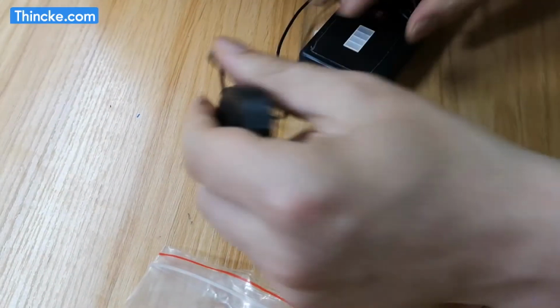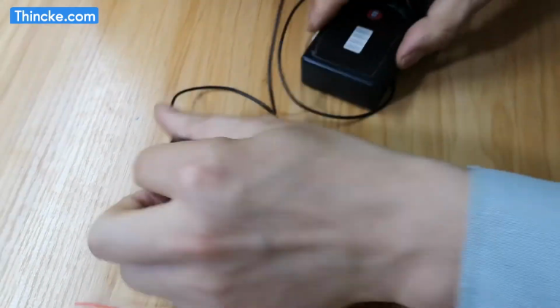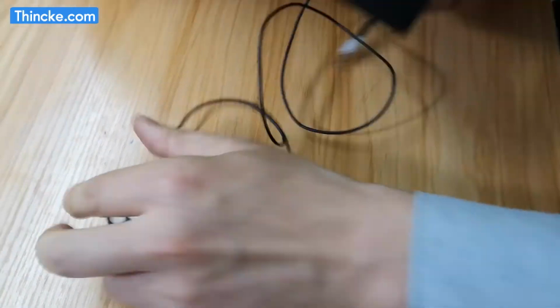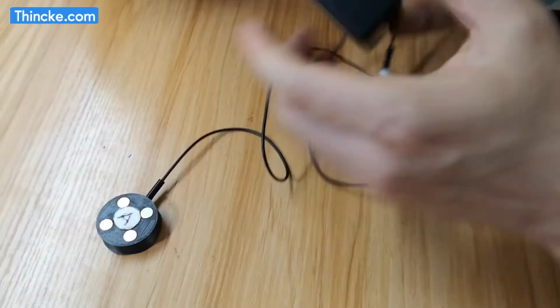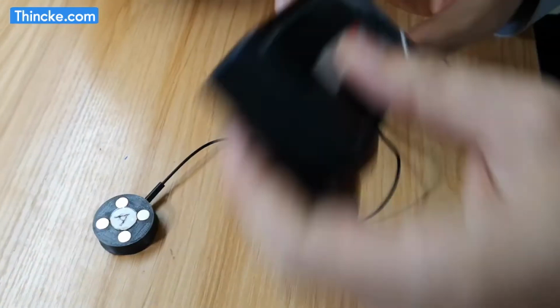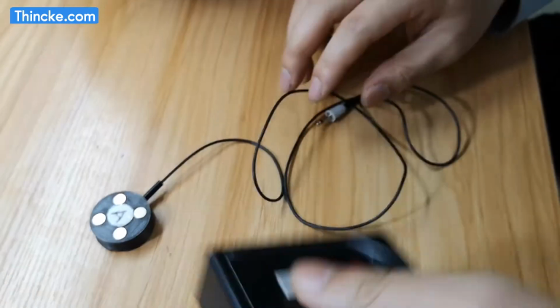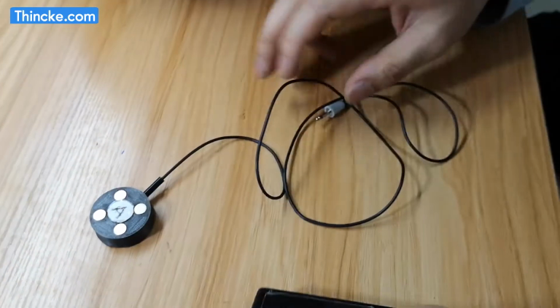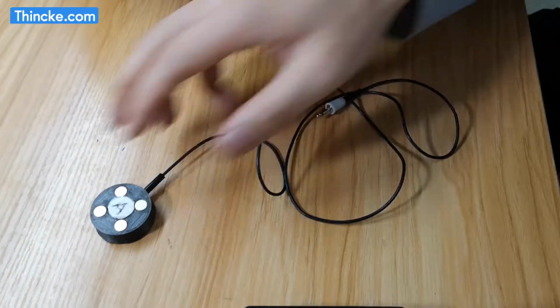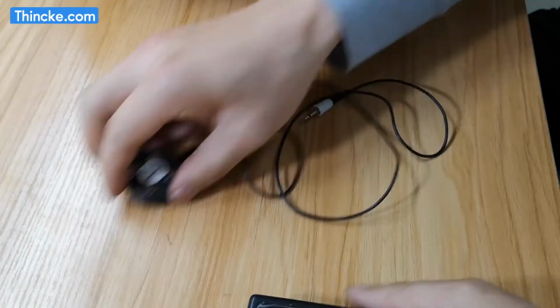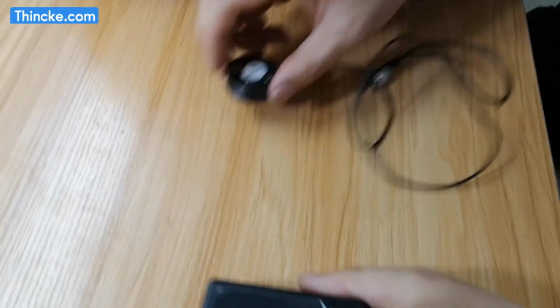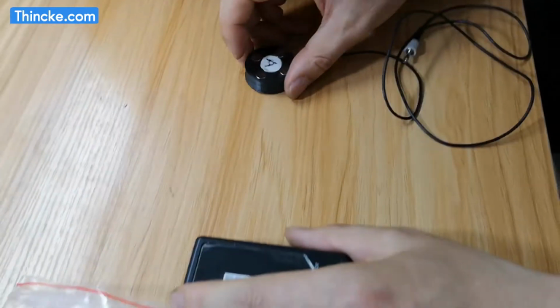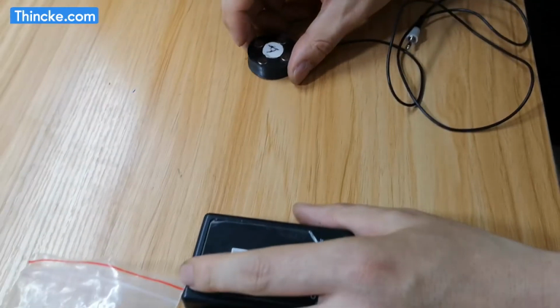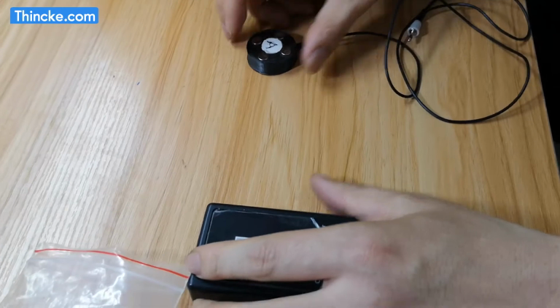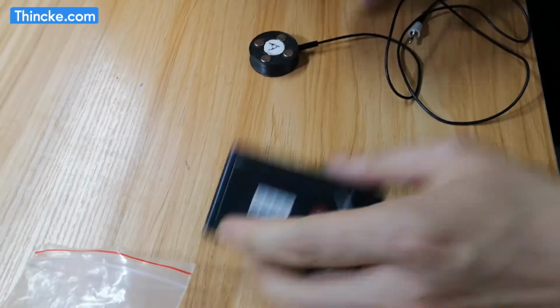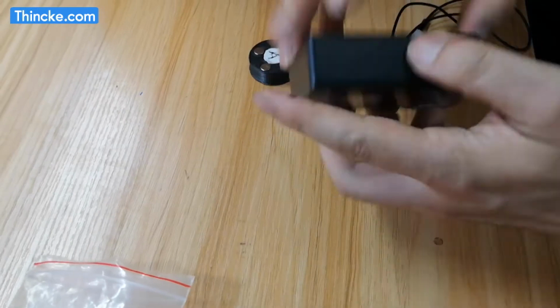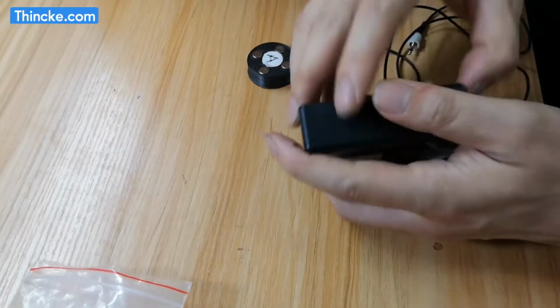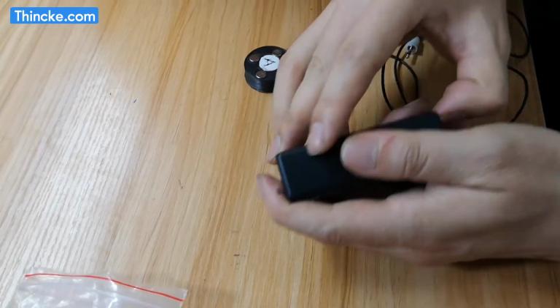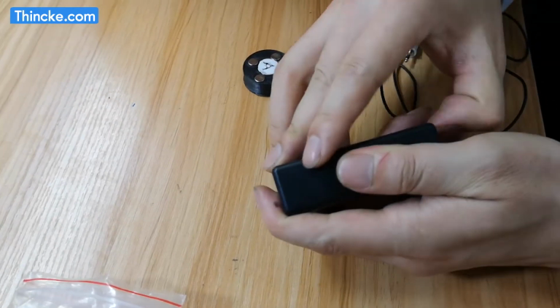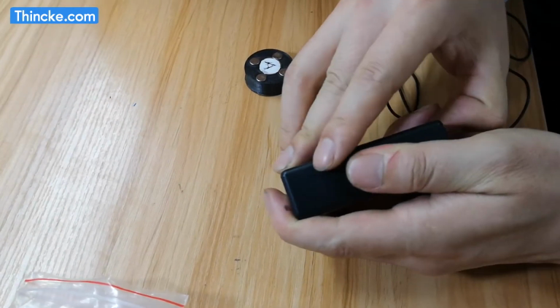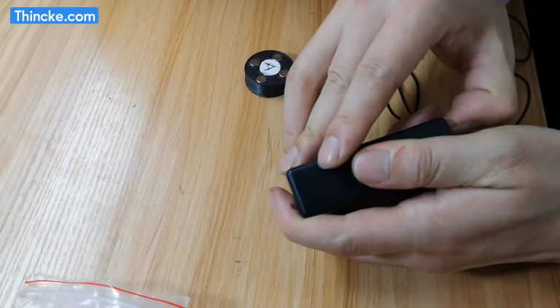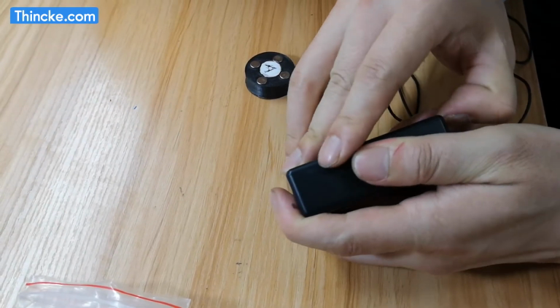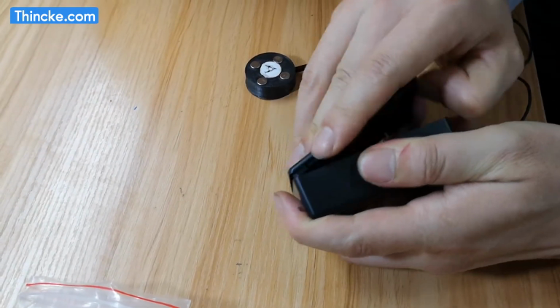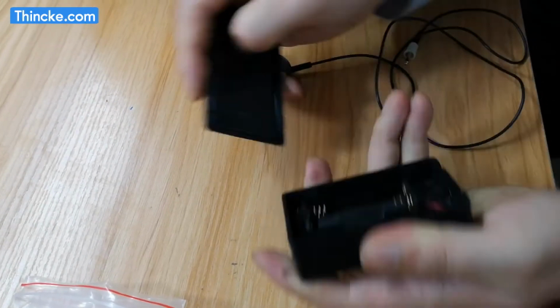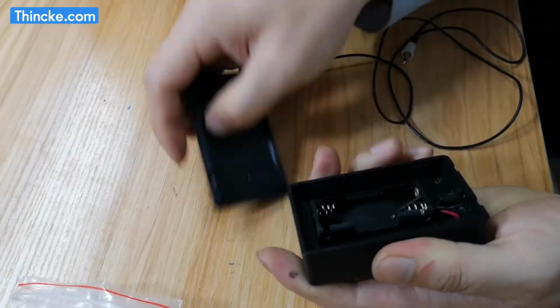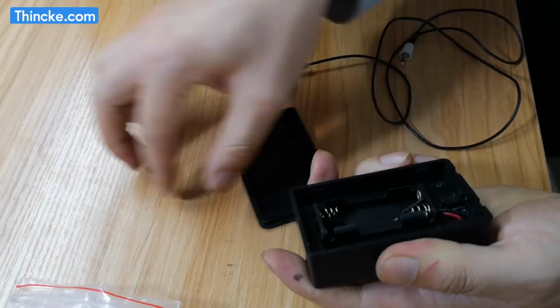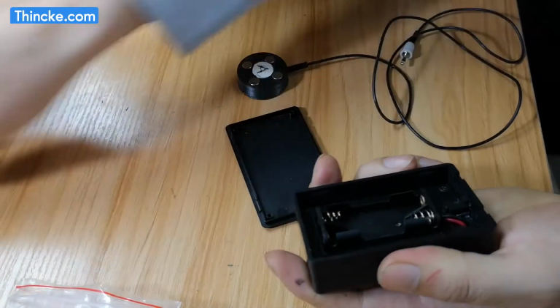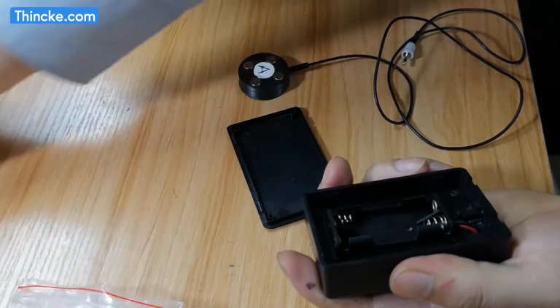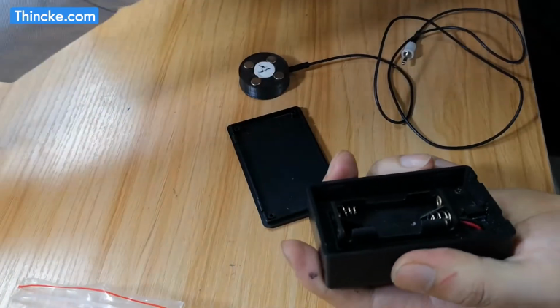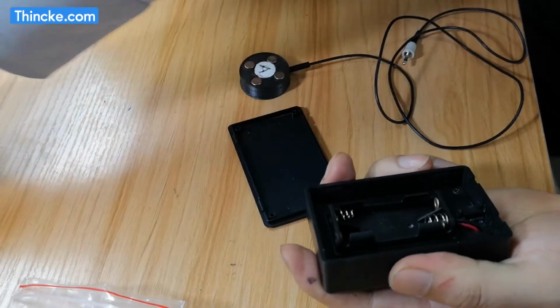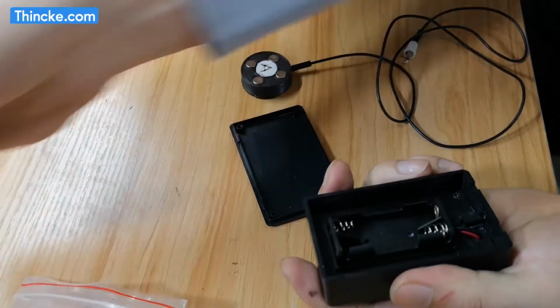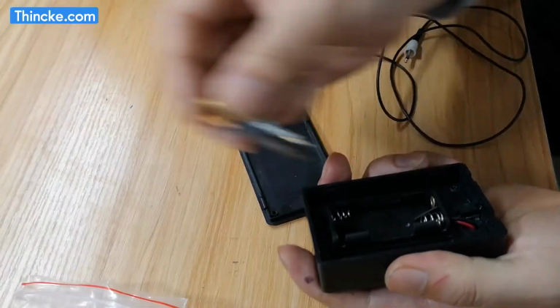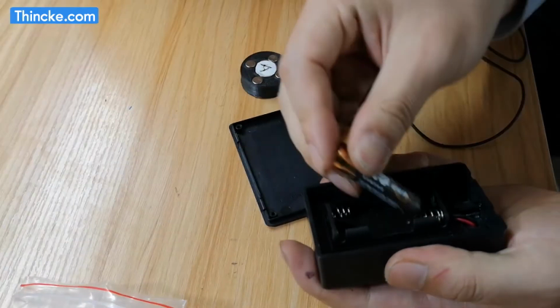This is the host sensor. First, install the batteries.